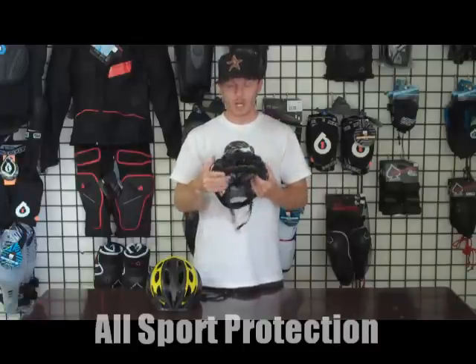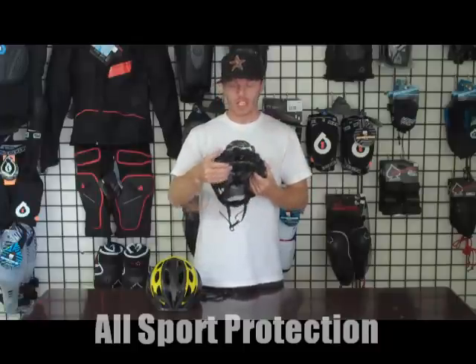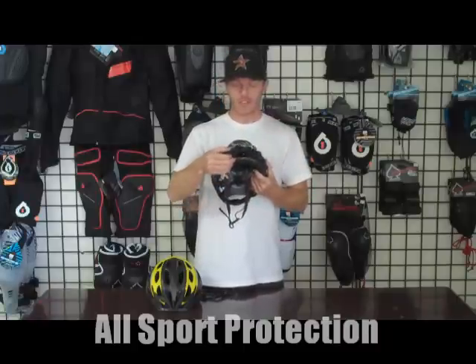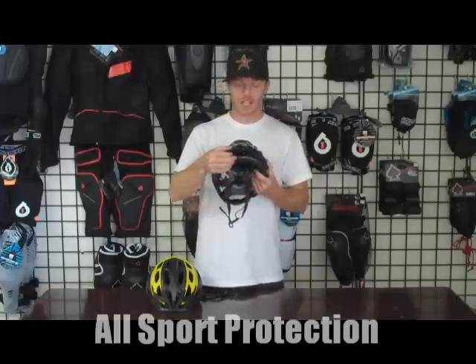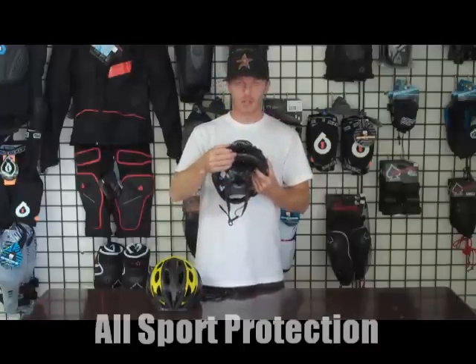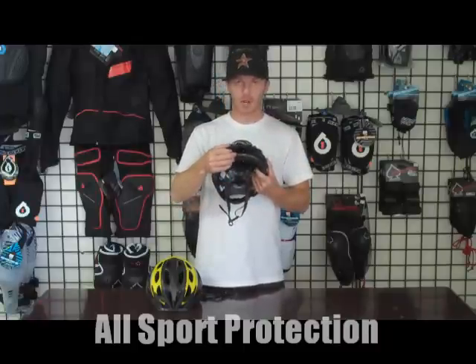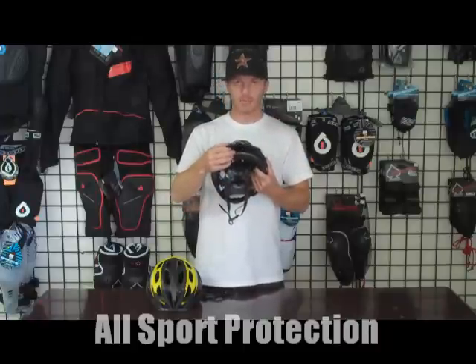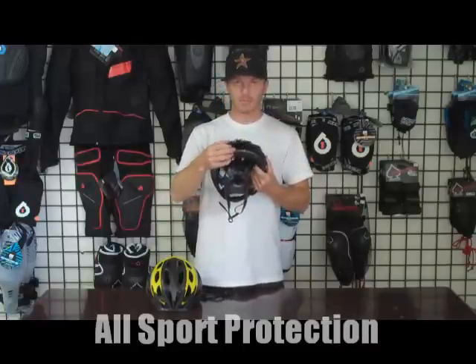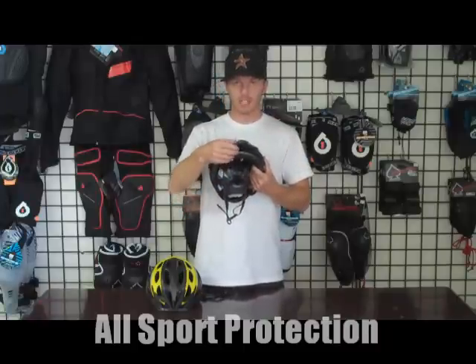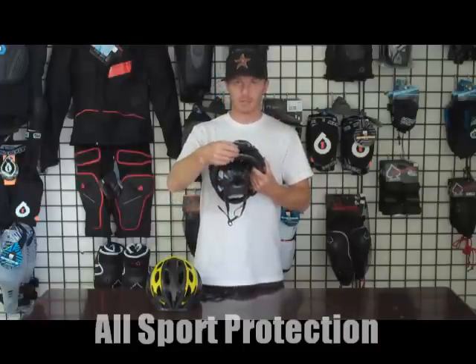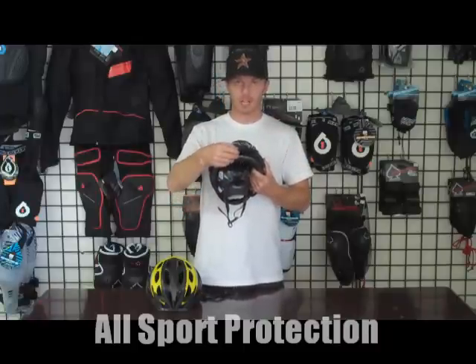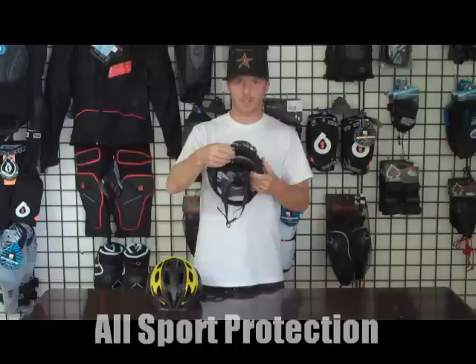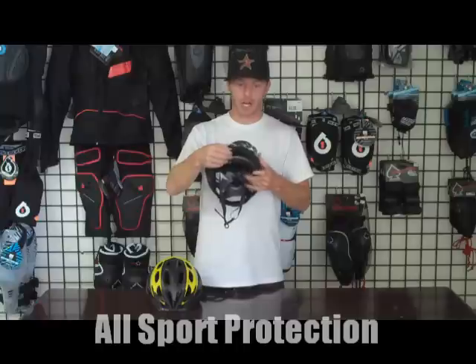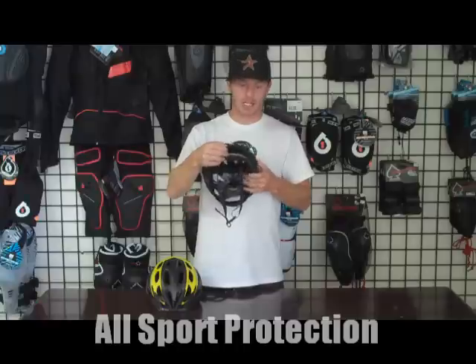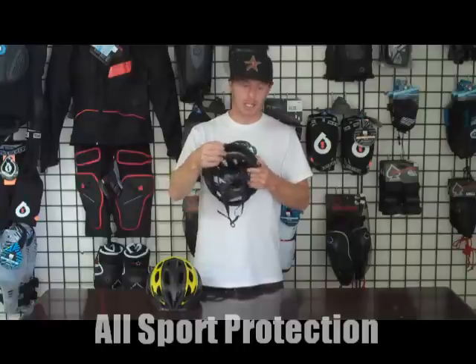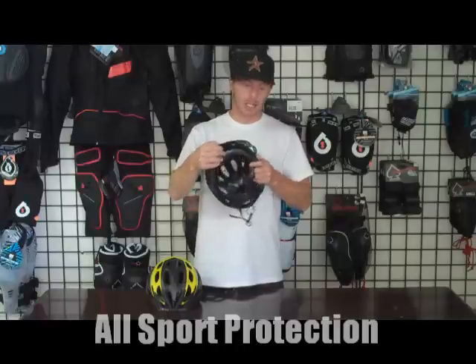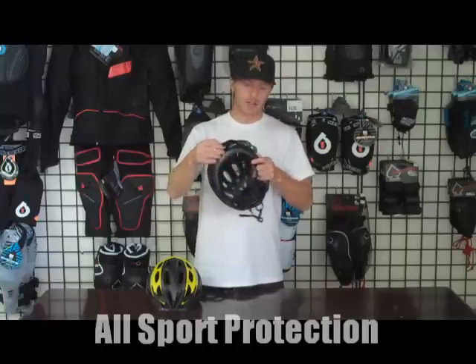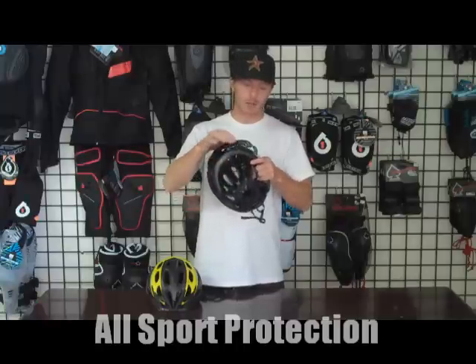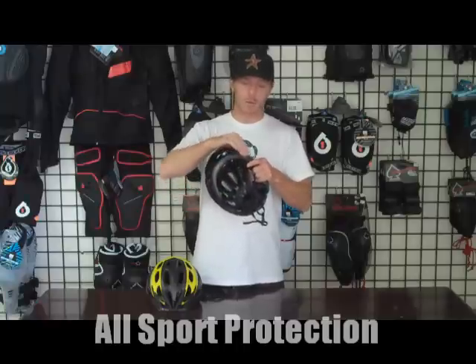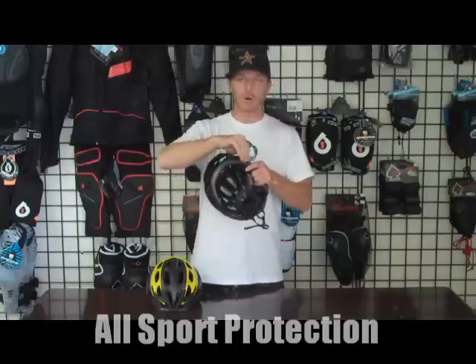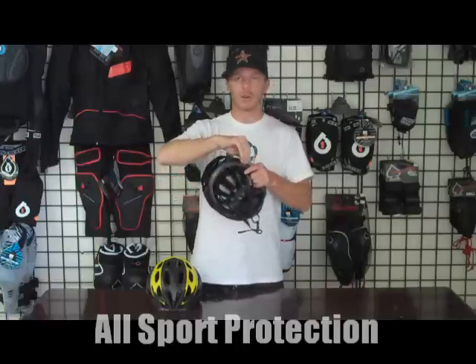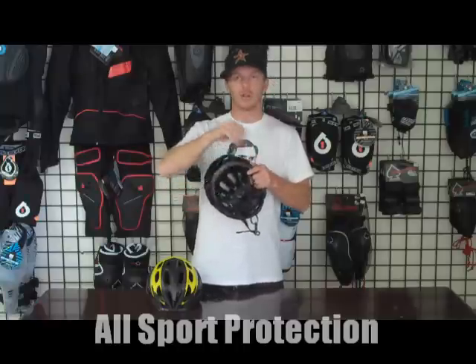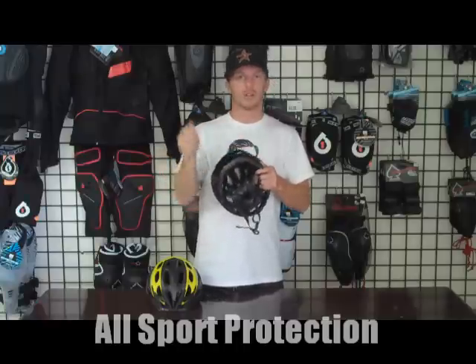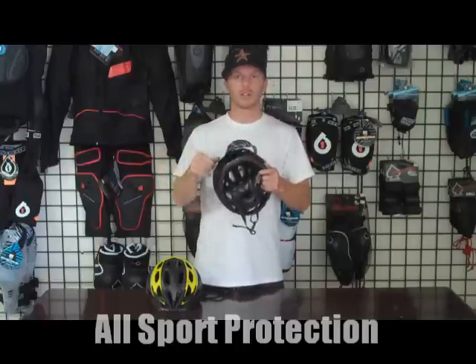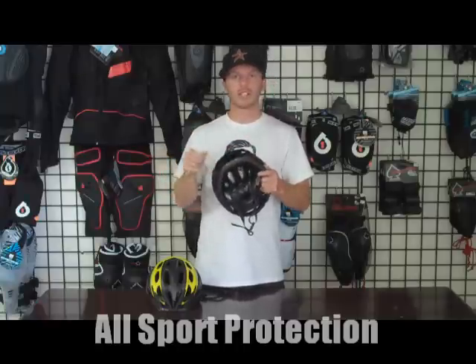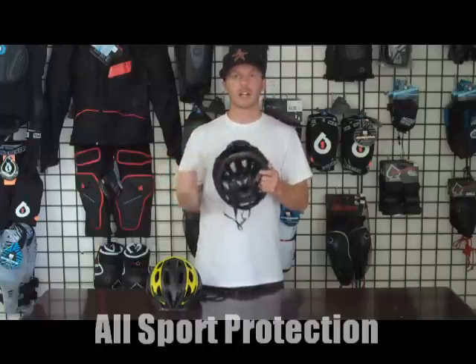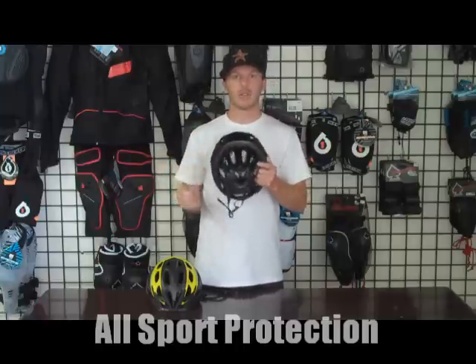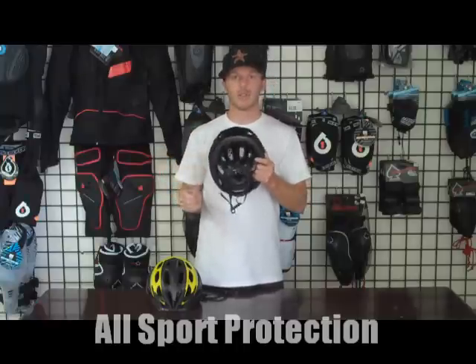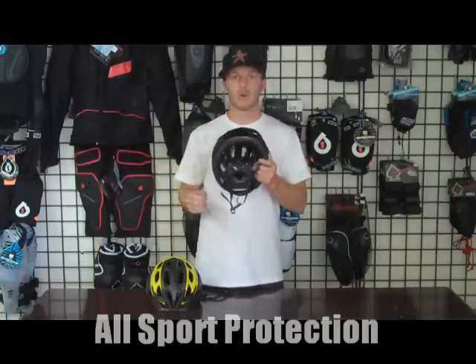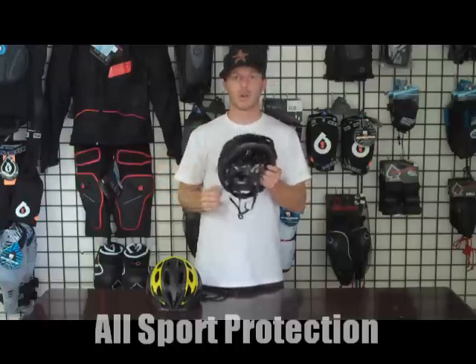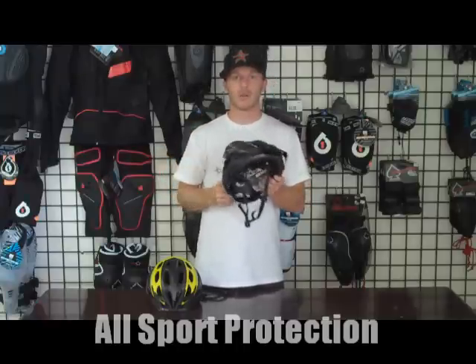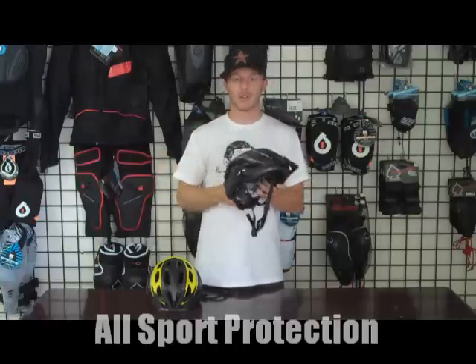You have the visor on the front — it keeps the sun out of your eyes. It is removable, so you can take it off if you don't want to ride with it.